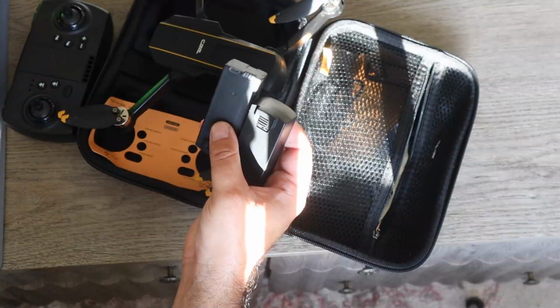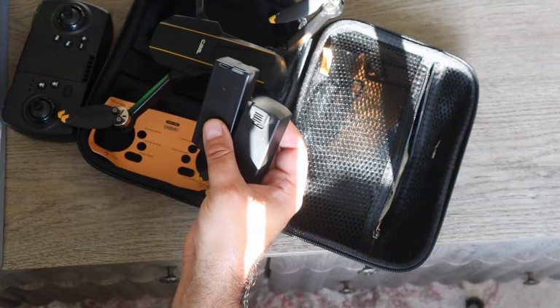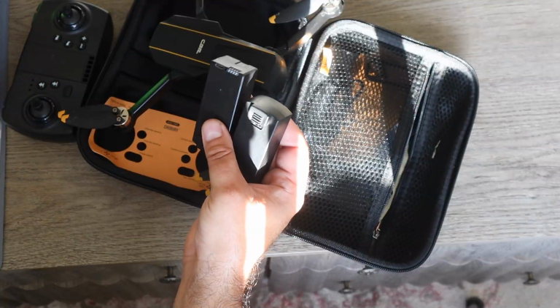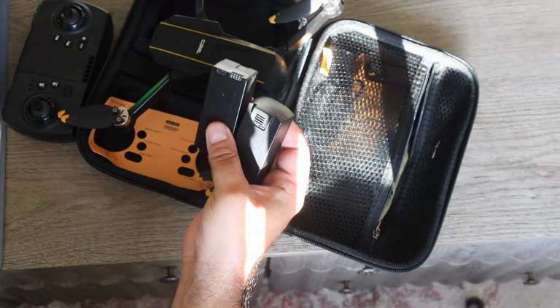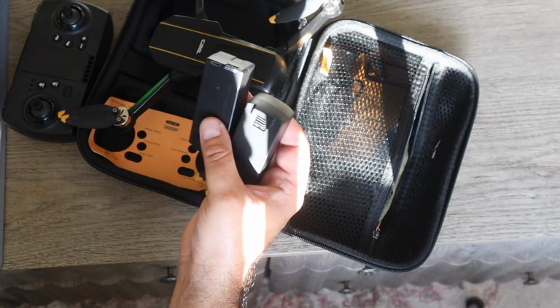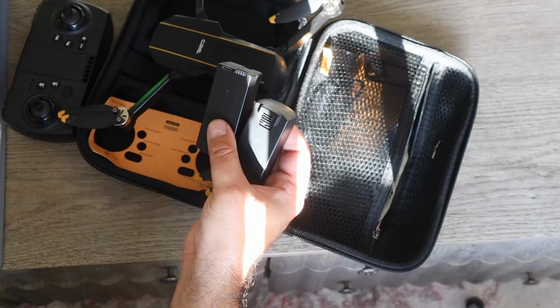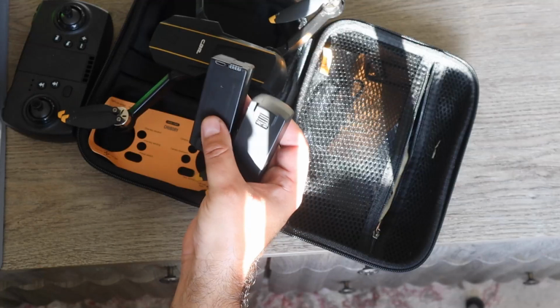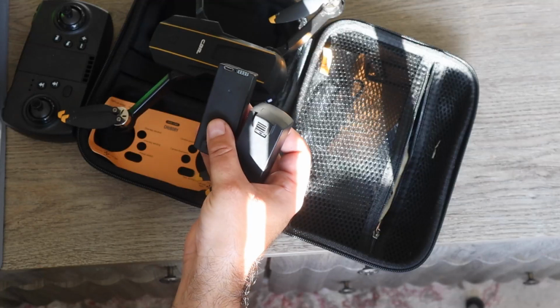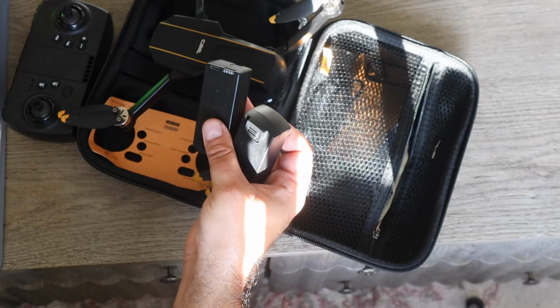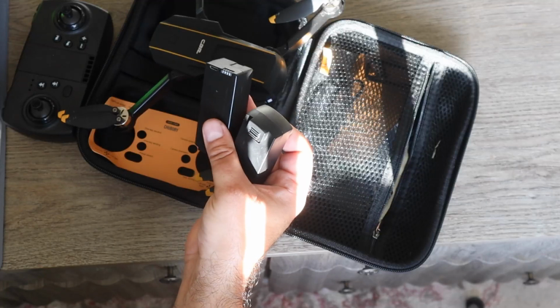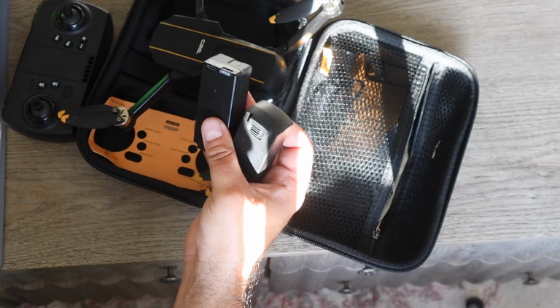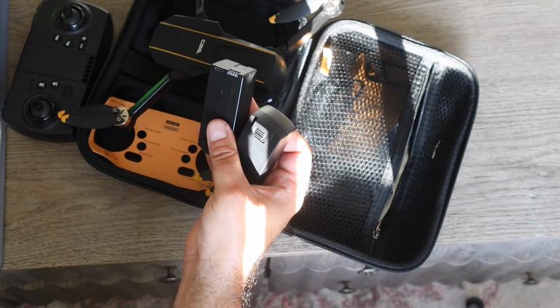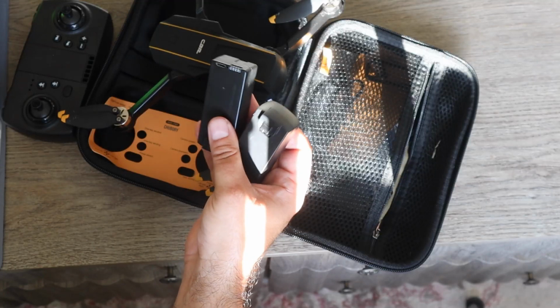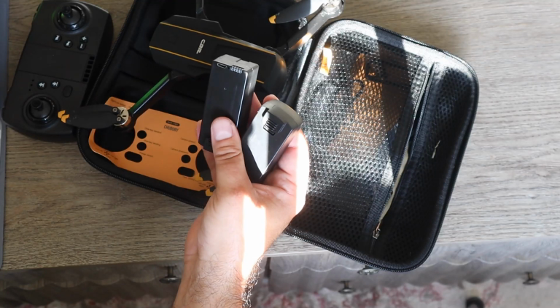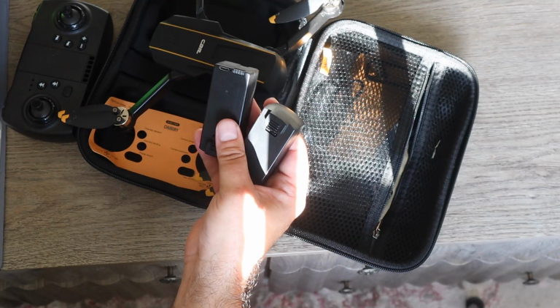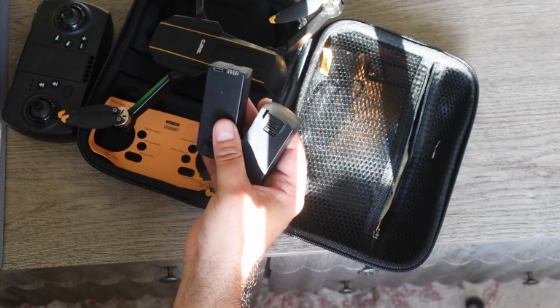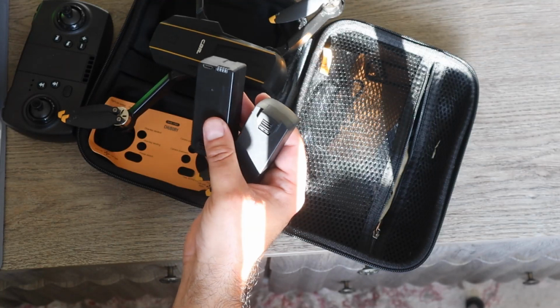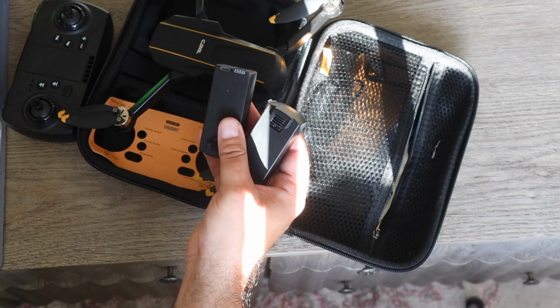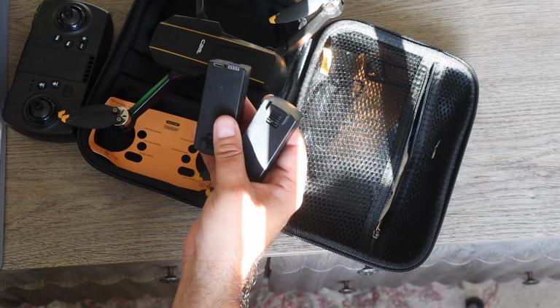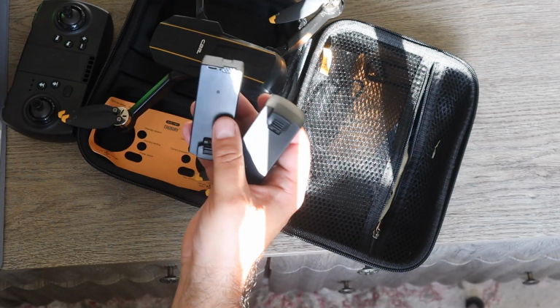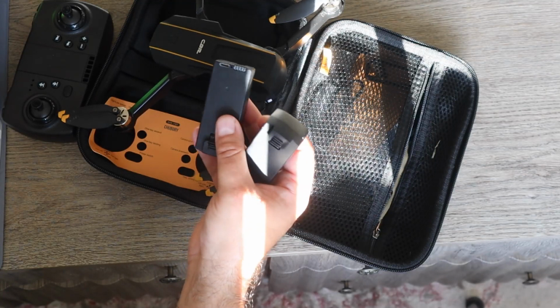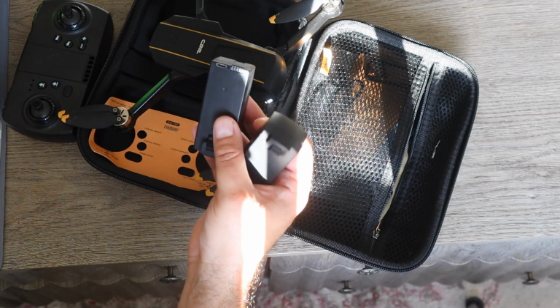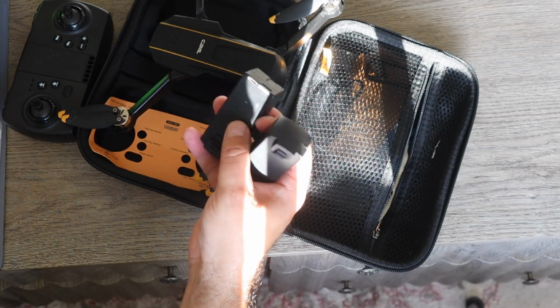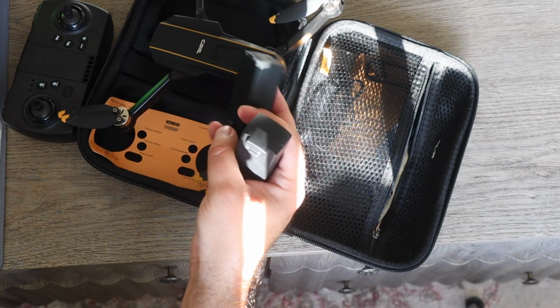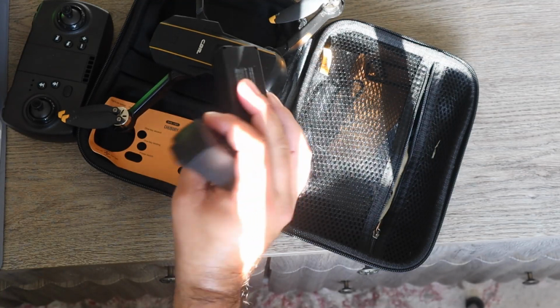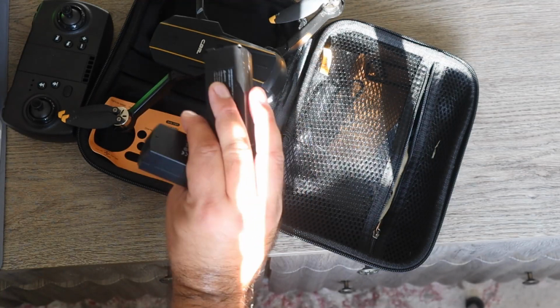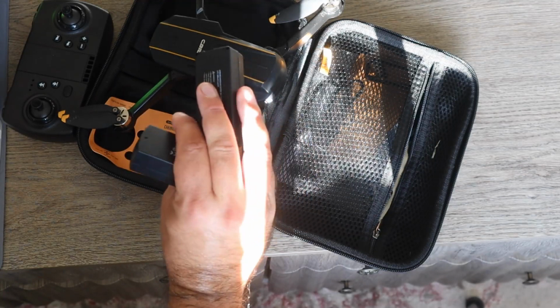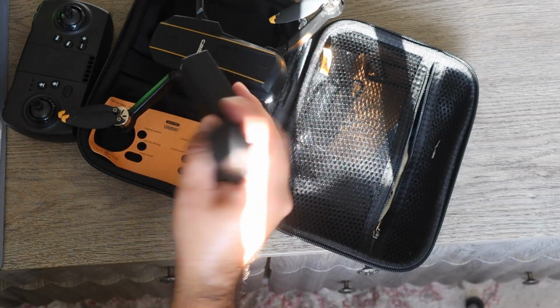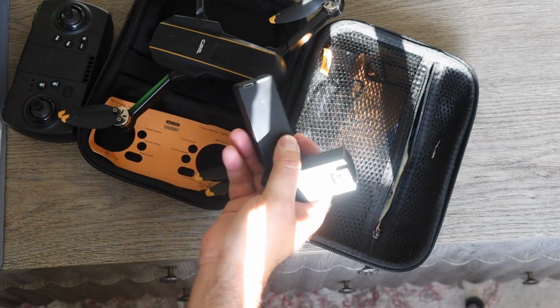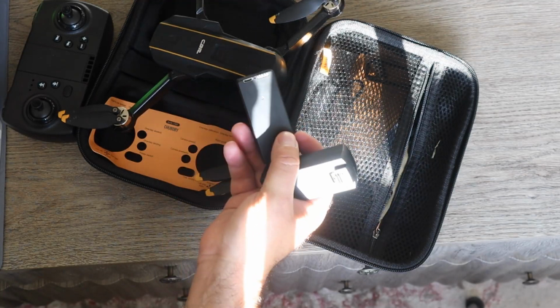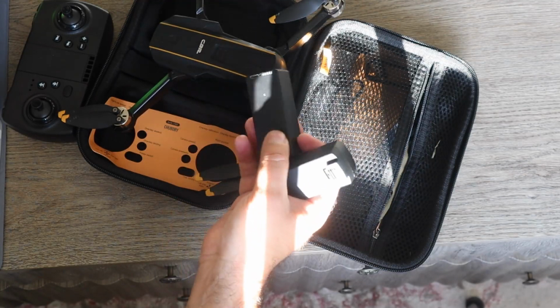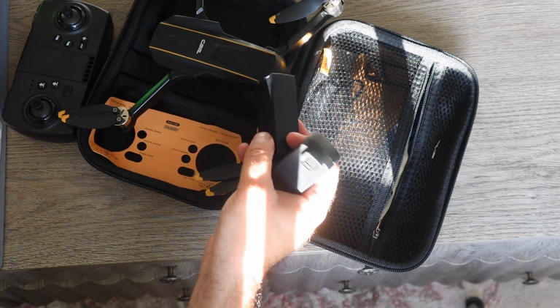It comes equipped with two batteries that will give you about 20 minutes of flight time each, and about two hours to fully charge from my experience.